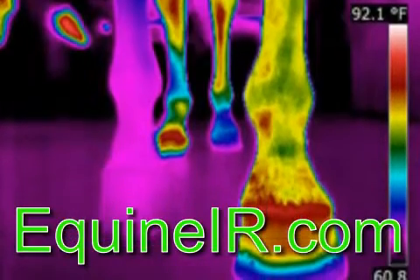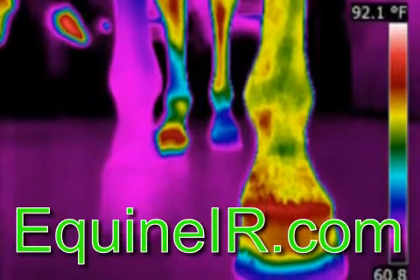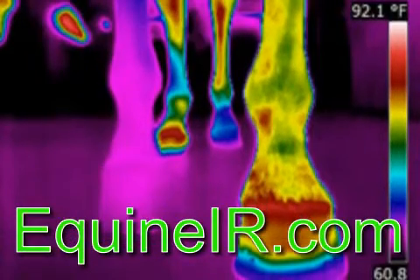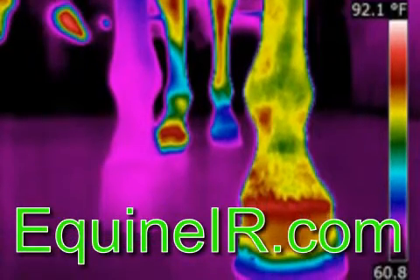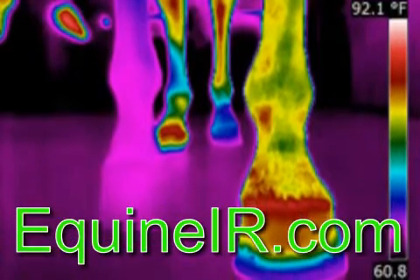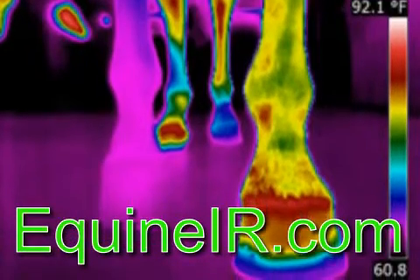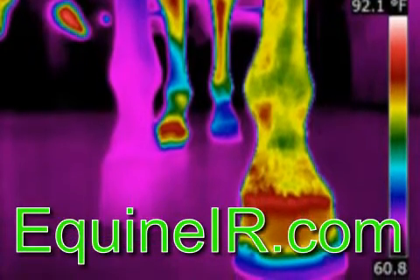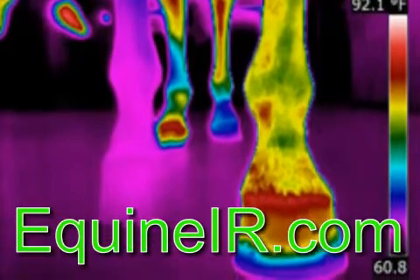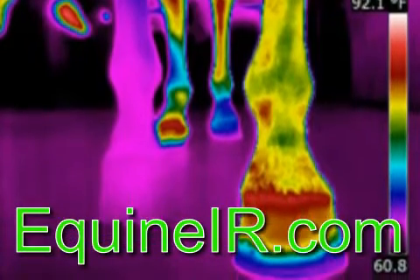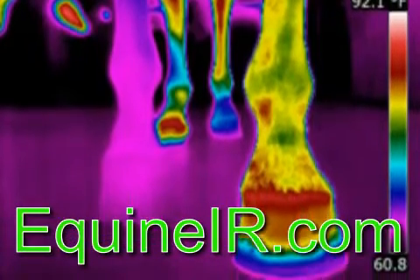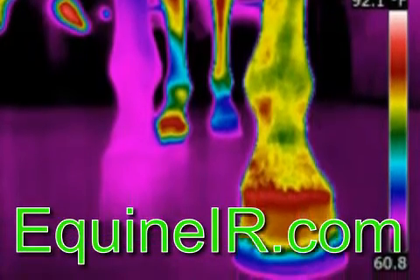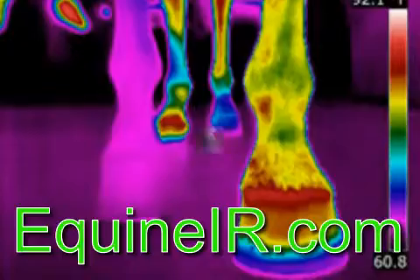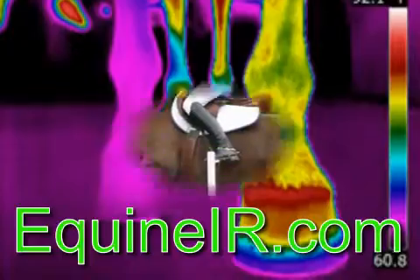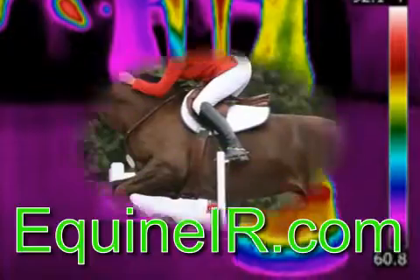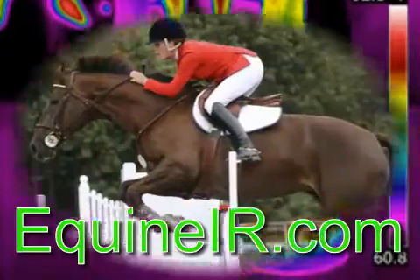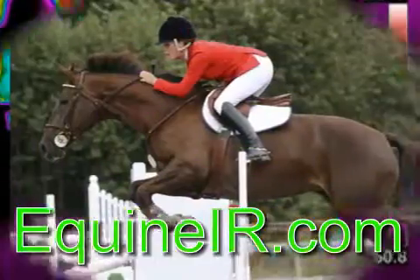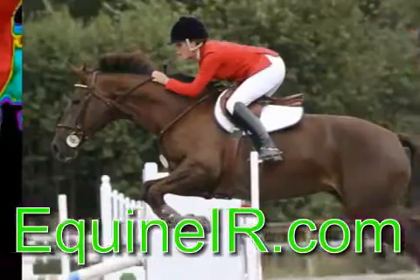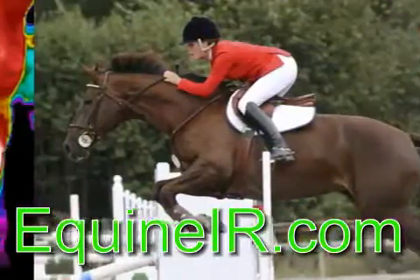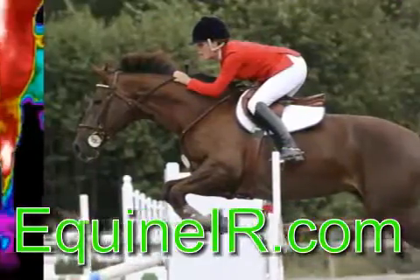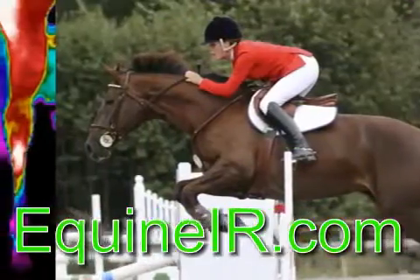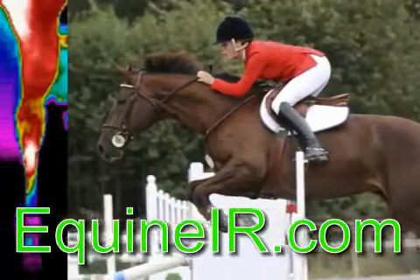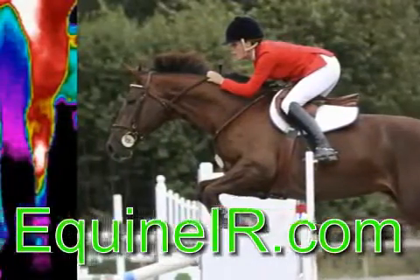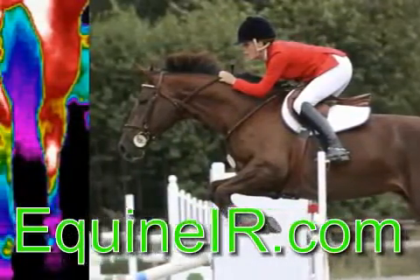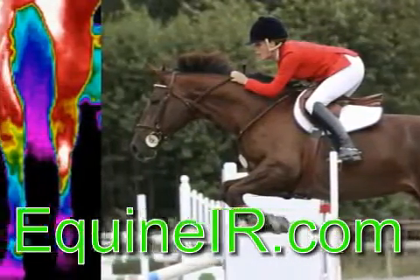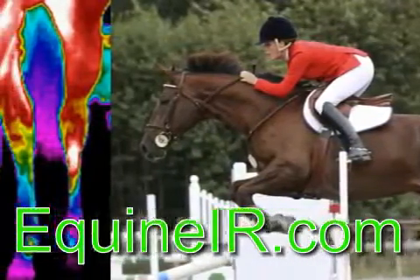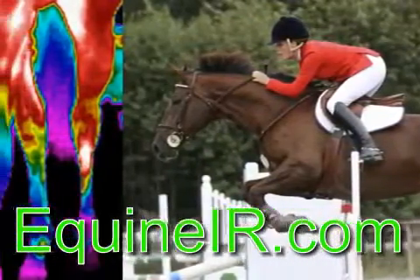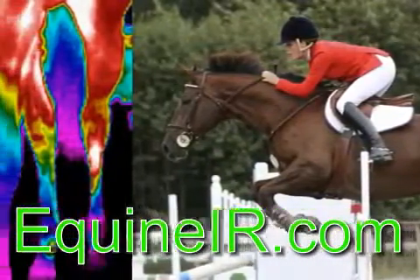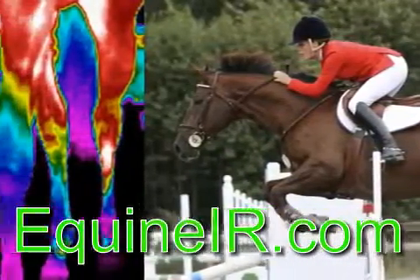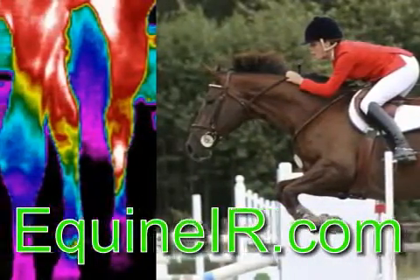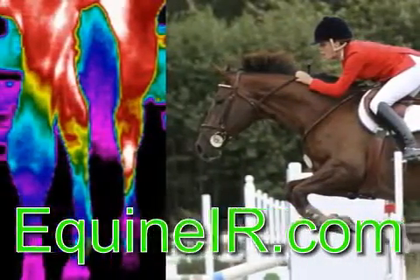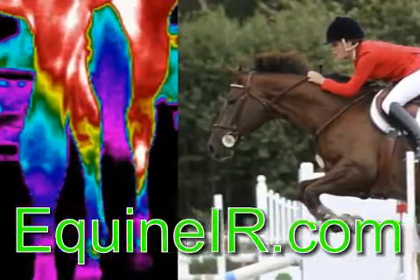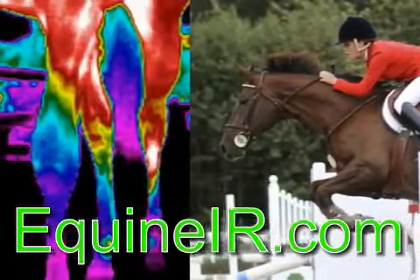Learn how to be an equine thermographer. Visit equineir.com/training.